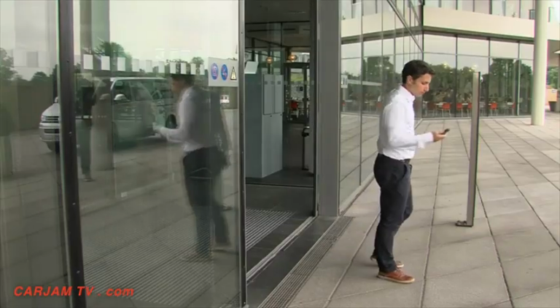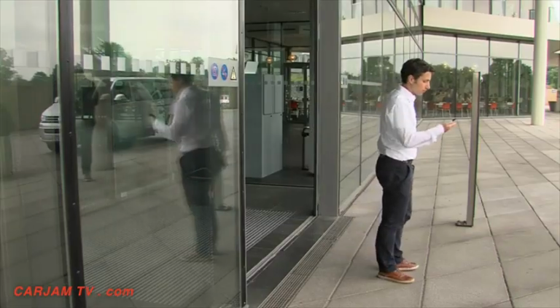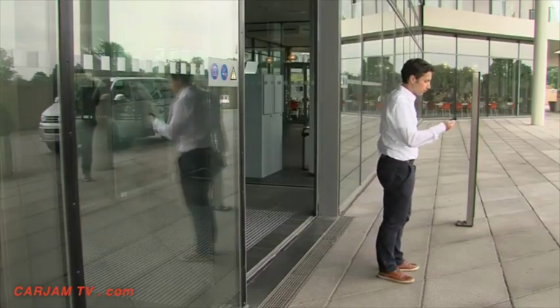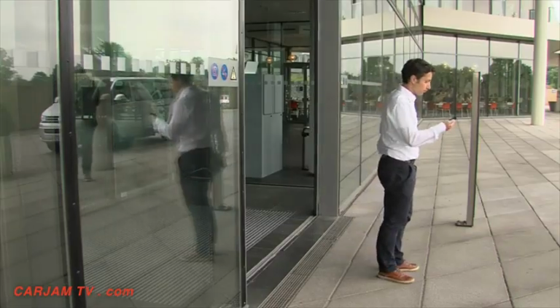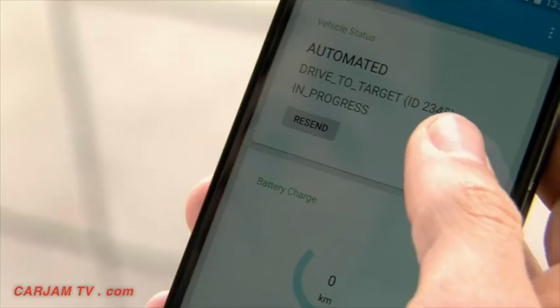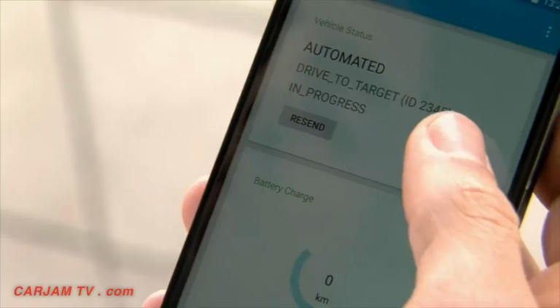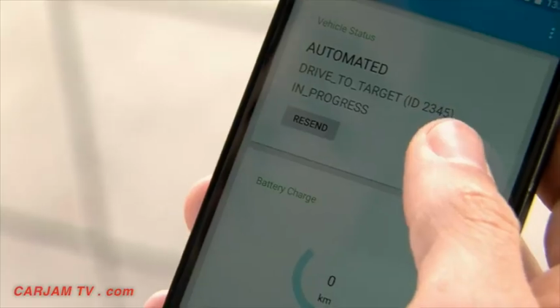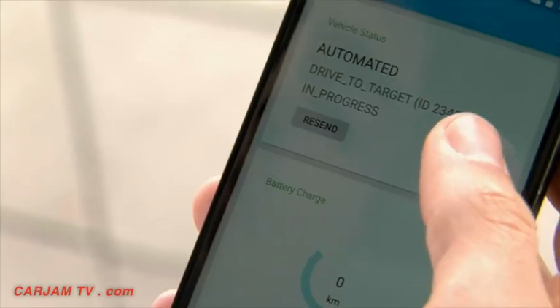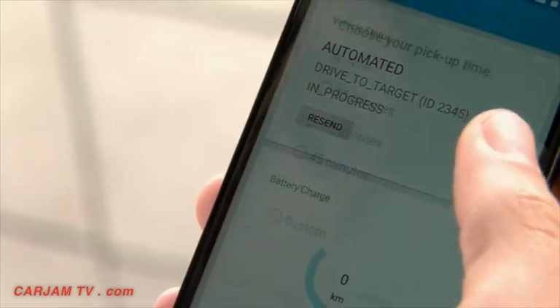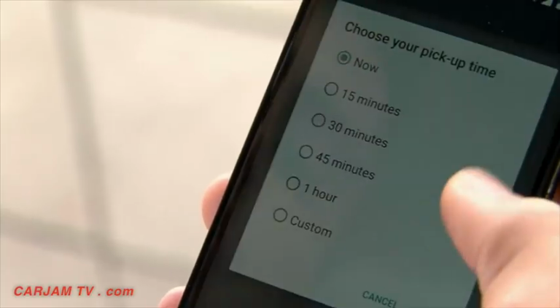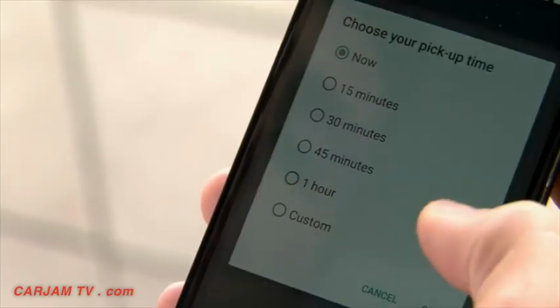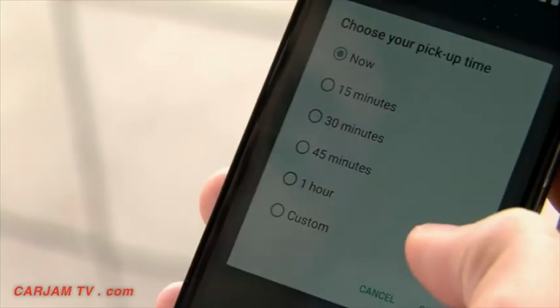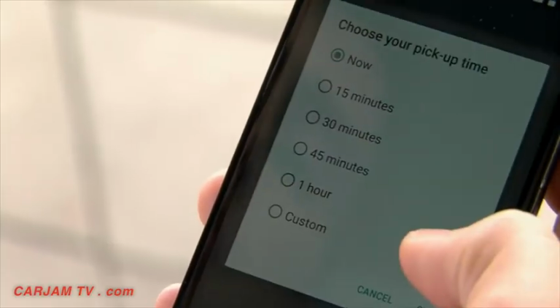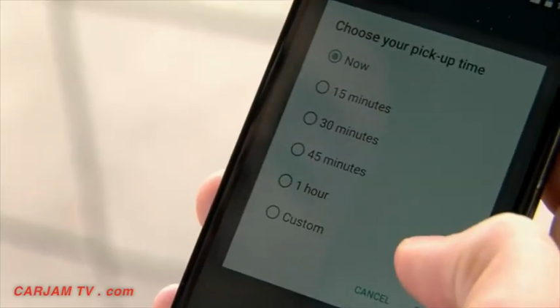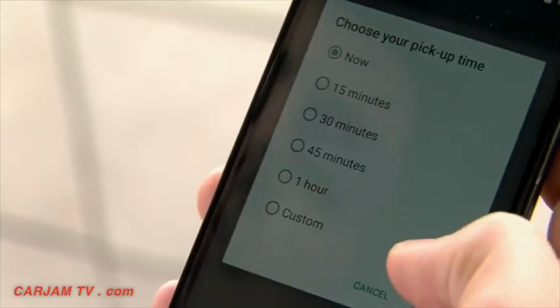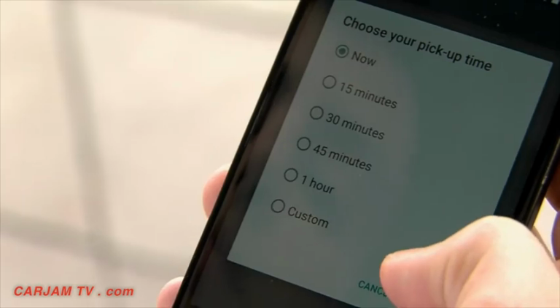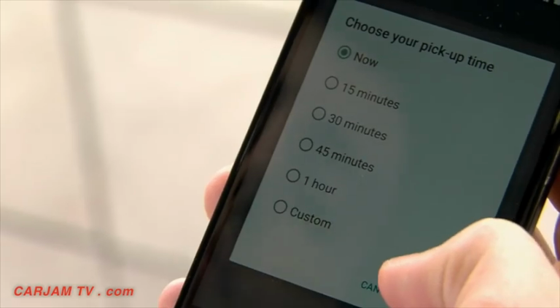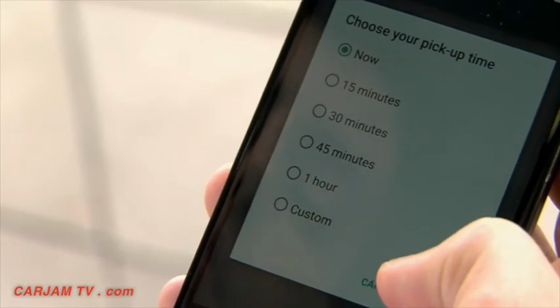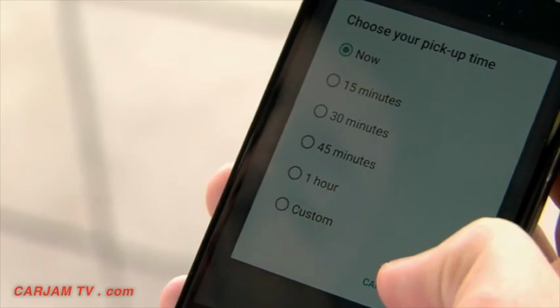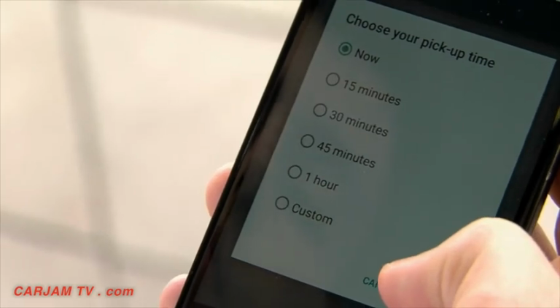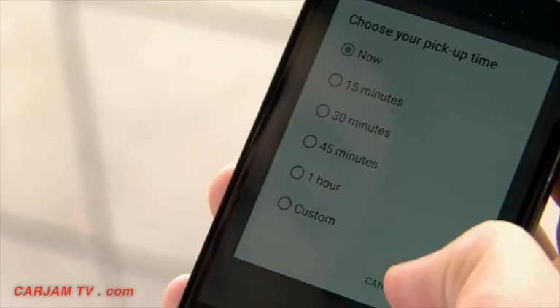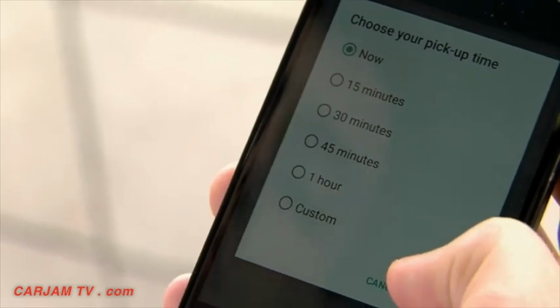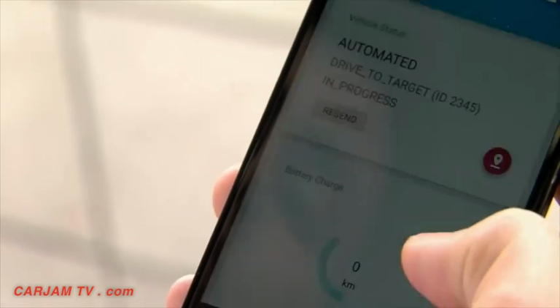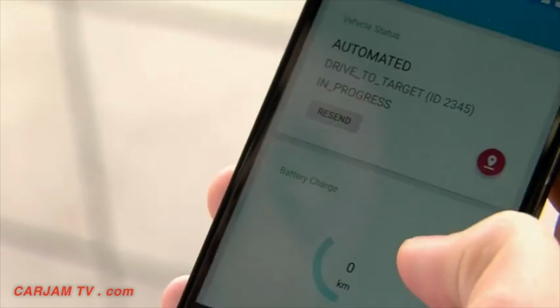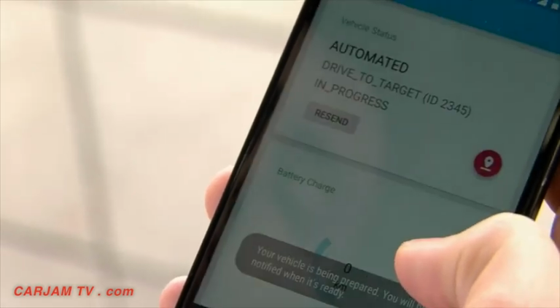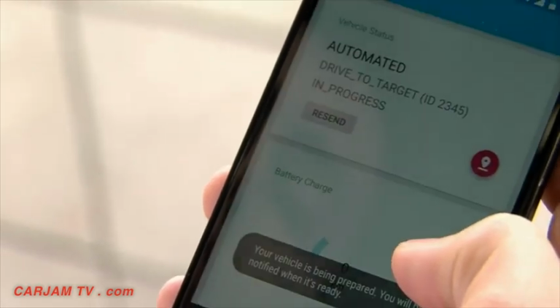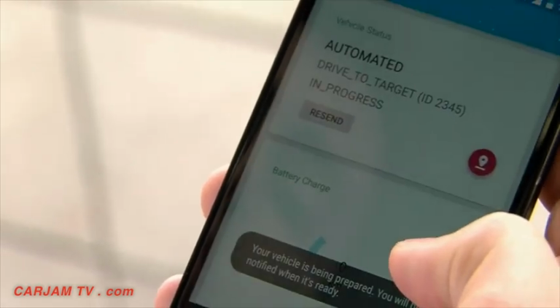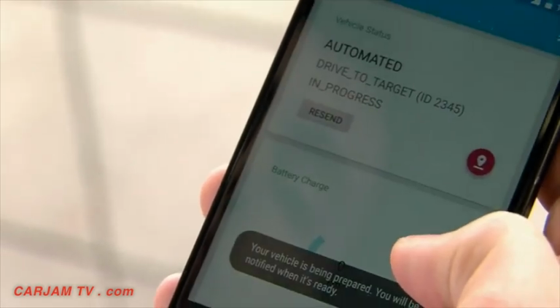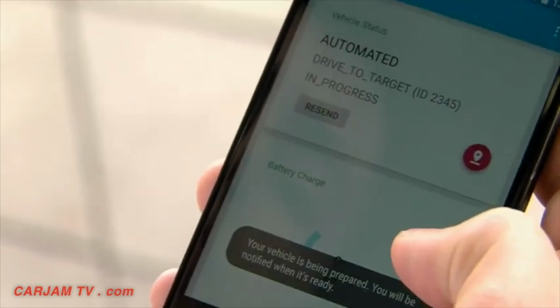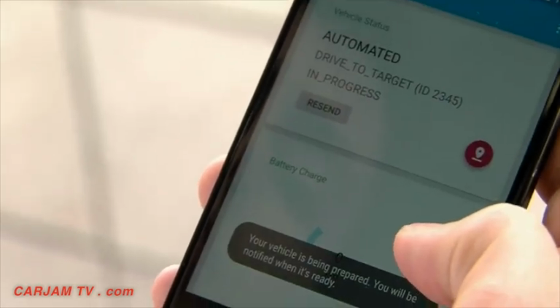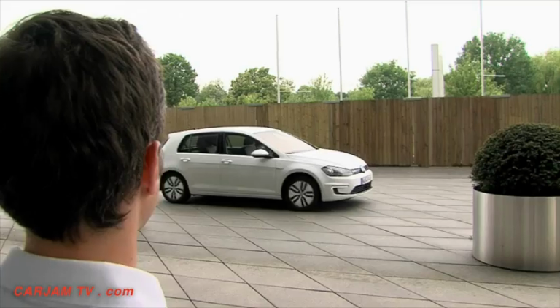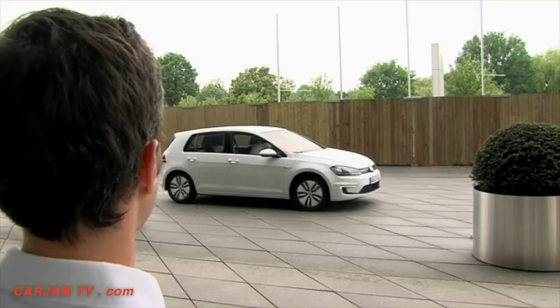And the driver doesn't have to remember where he parked. At the push of a button, the car will pick him up.